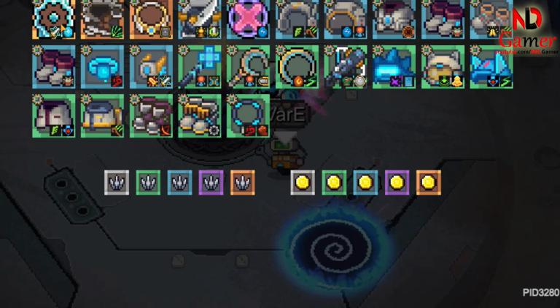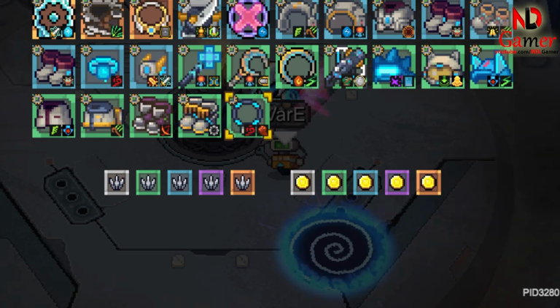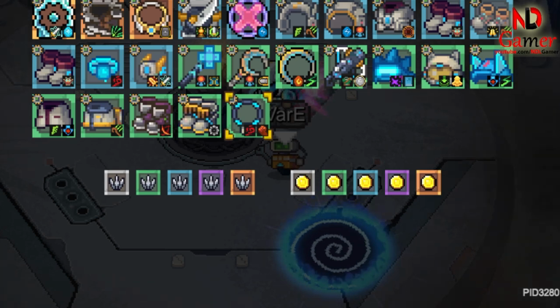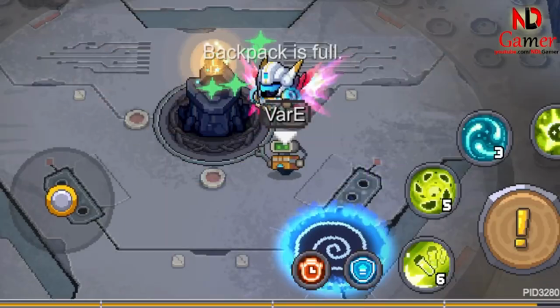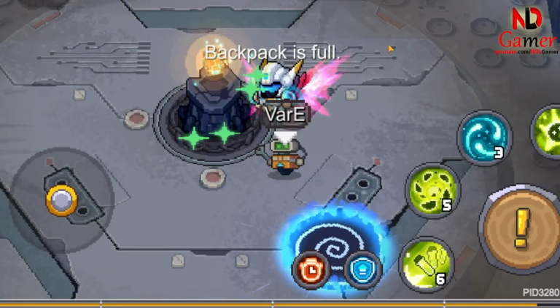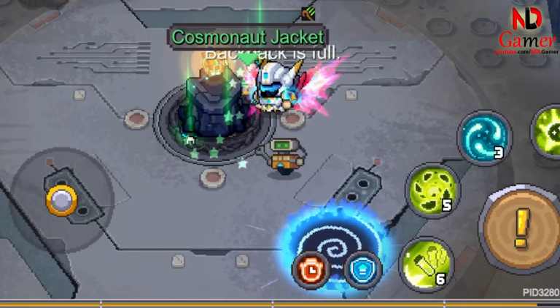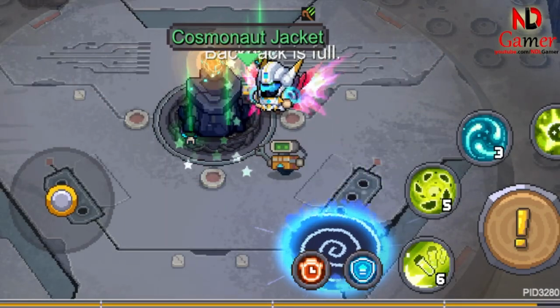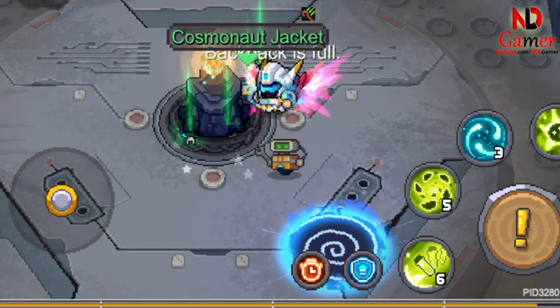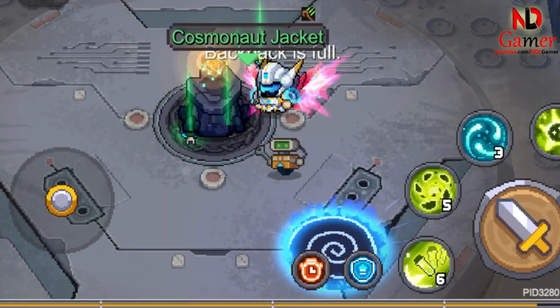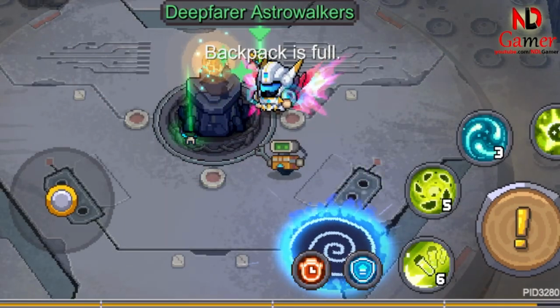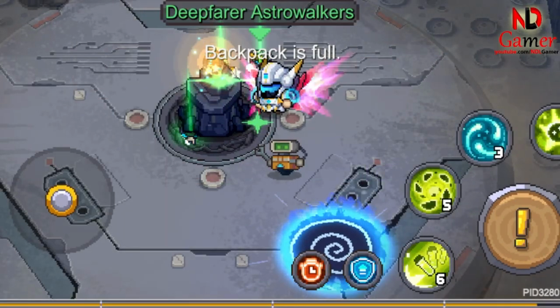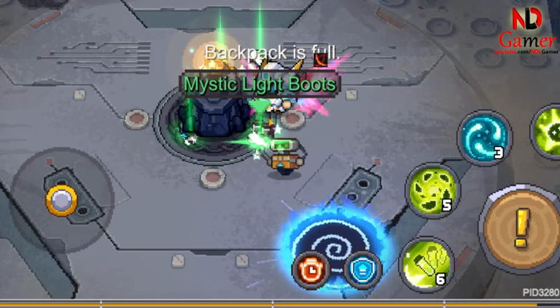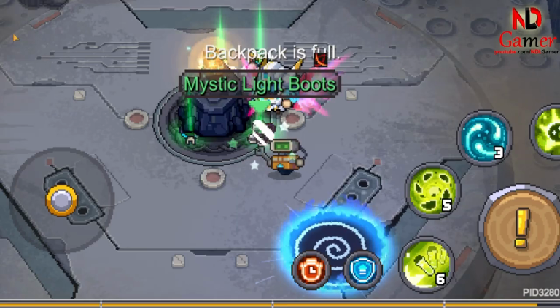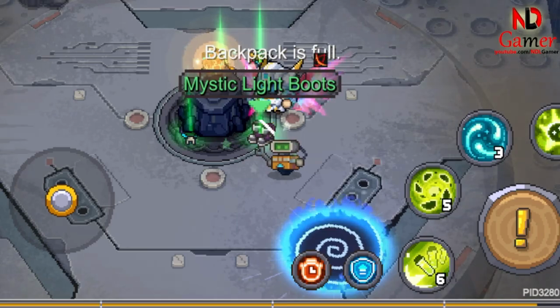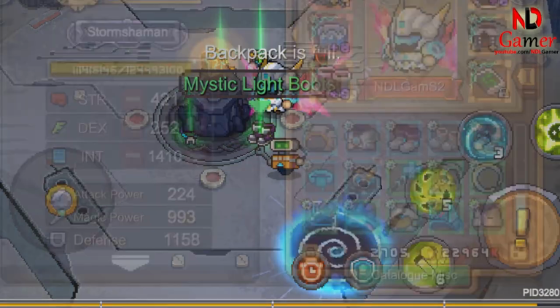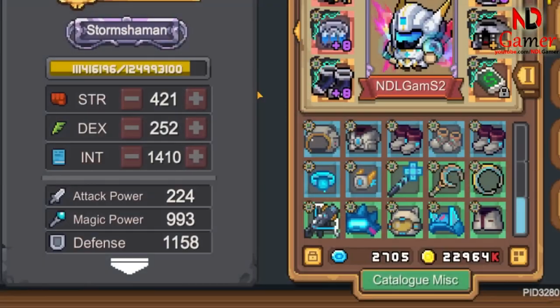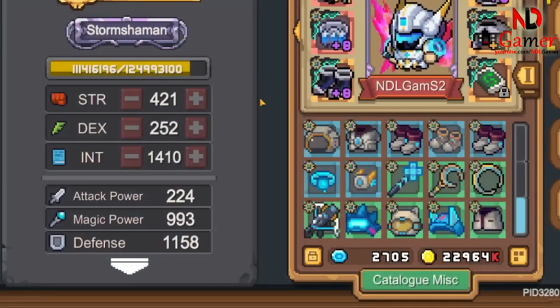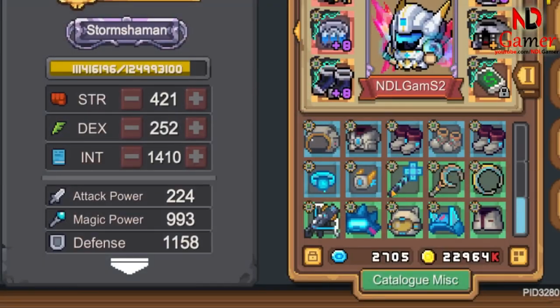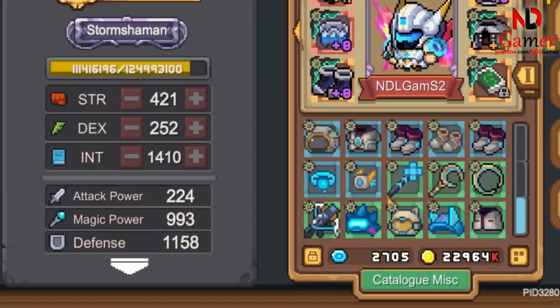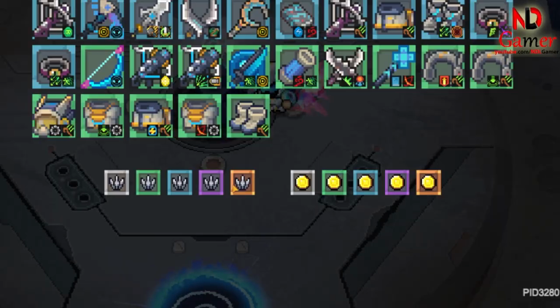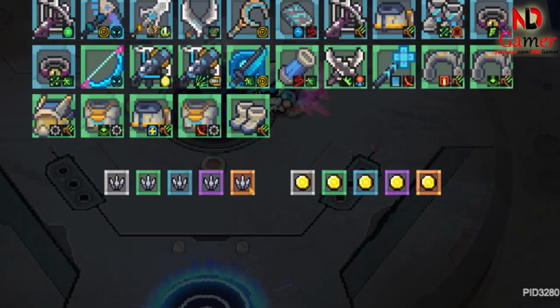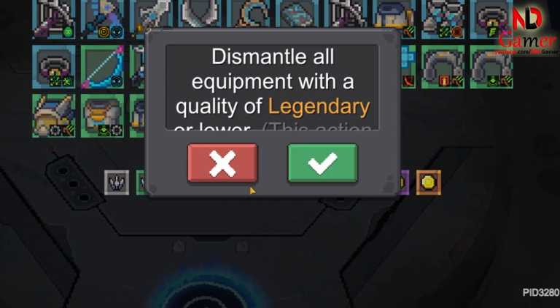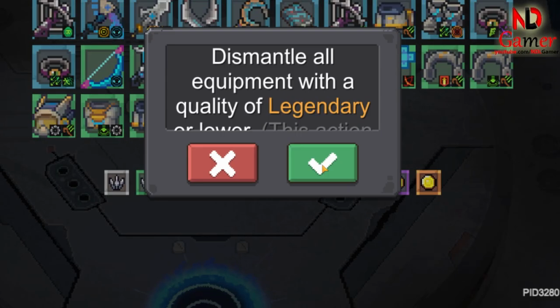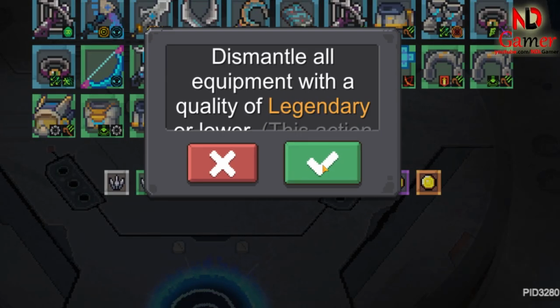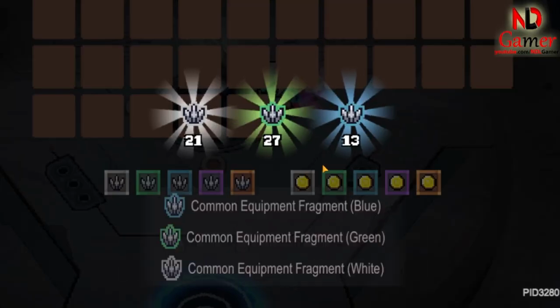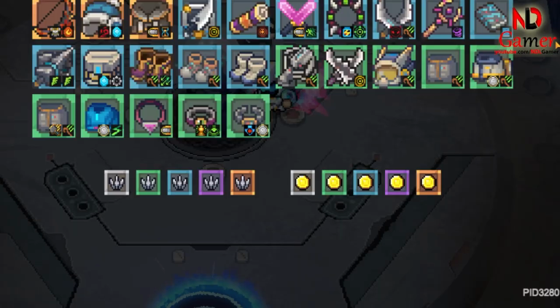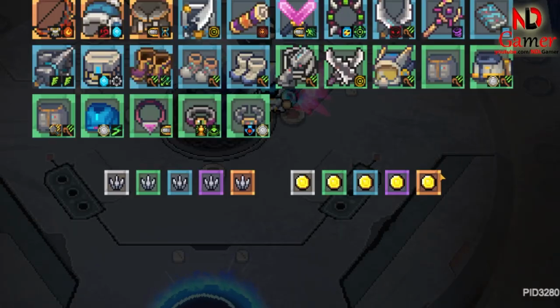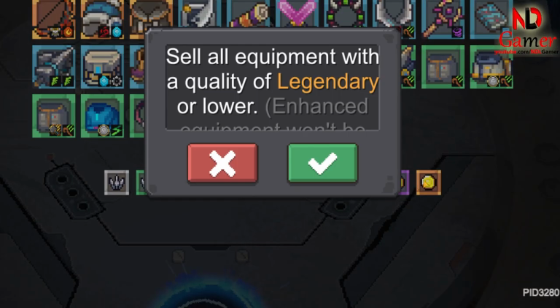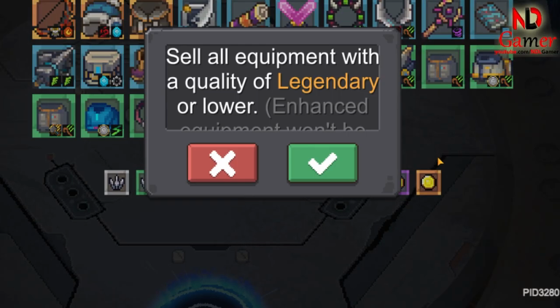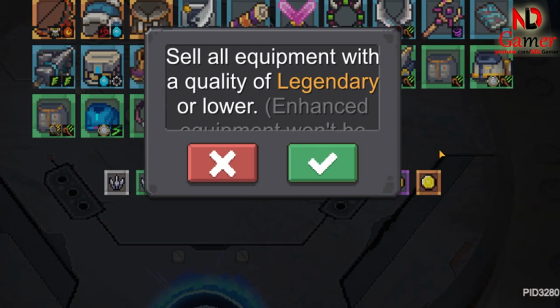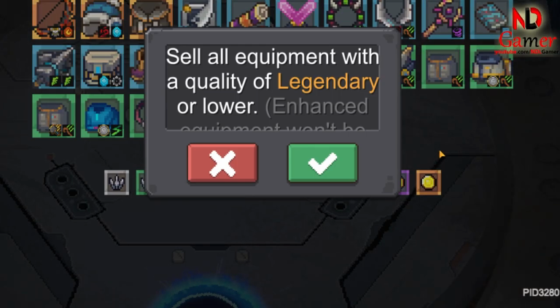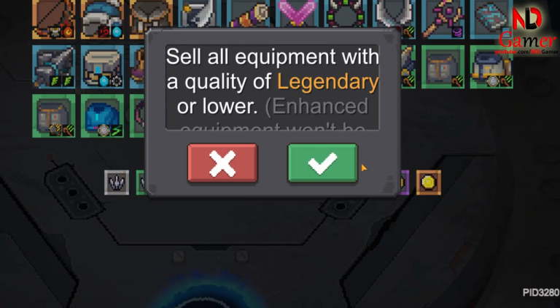You can also choose one of three options: equip it in your inventory, dismantle it on the spot, or sell it for gold right there.